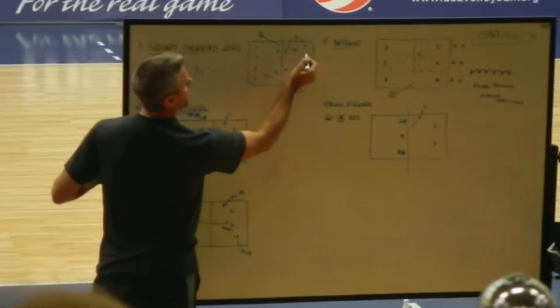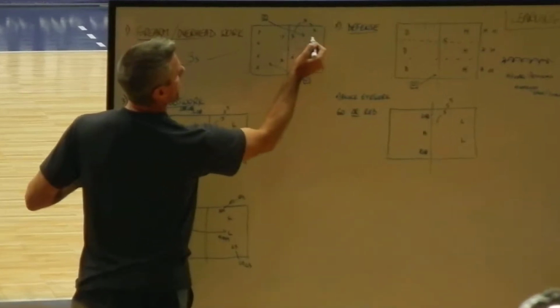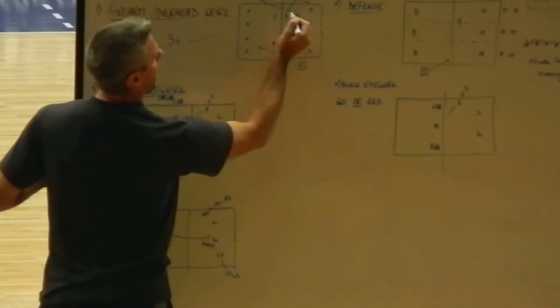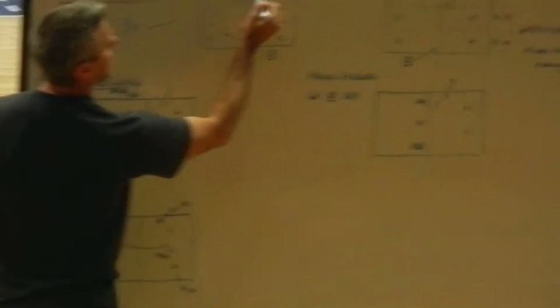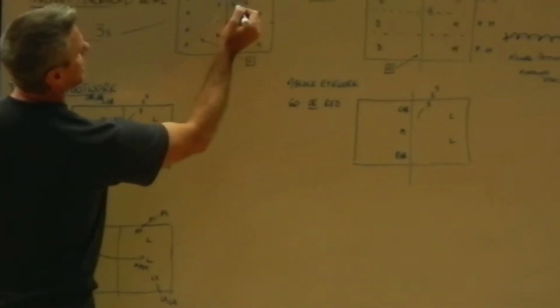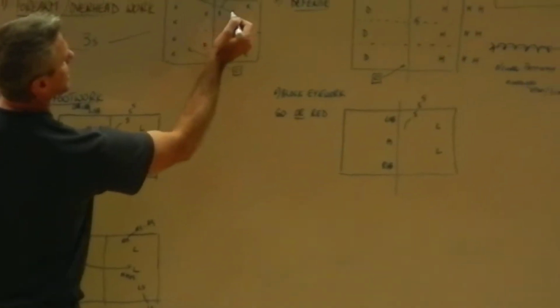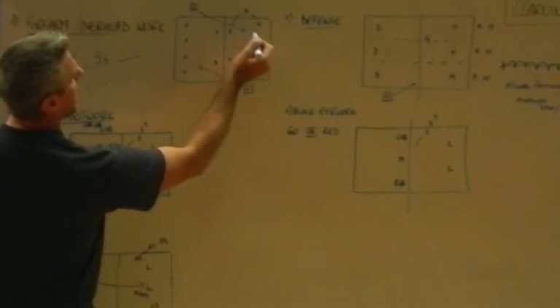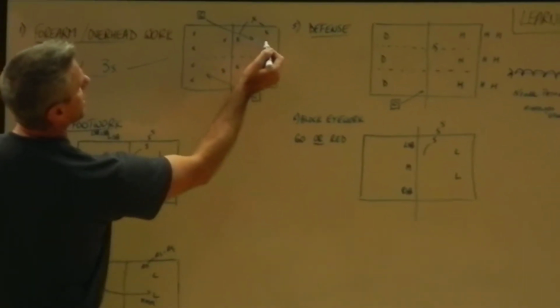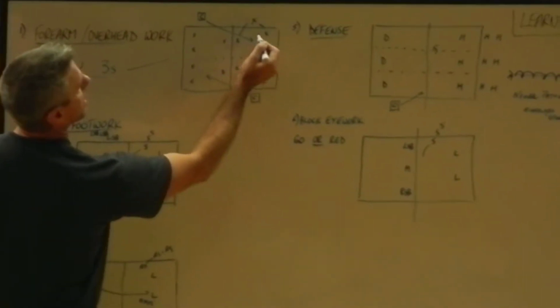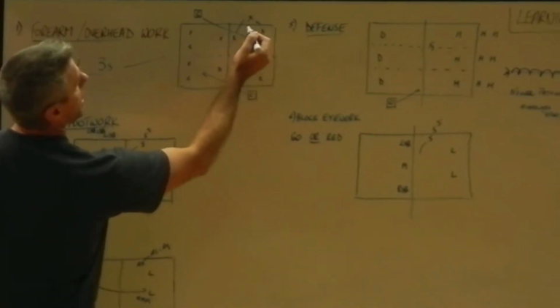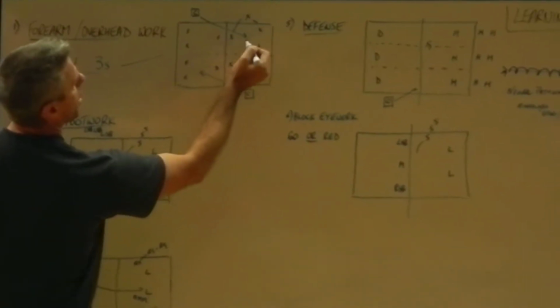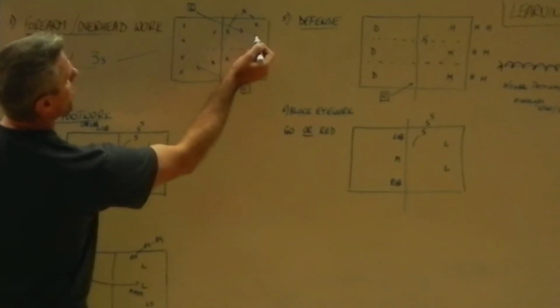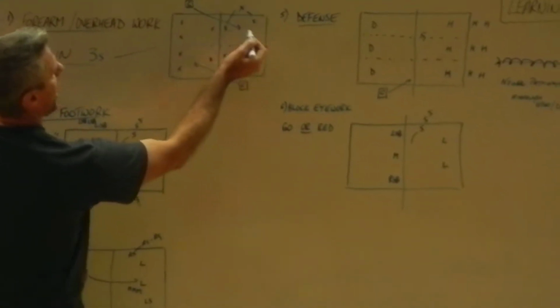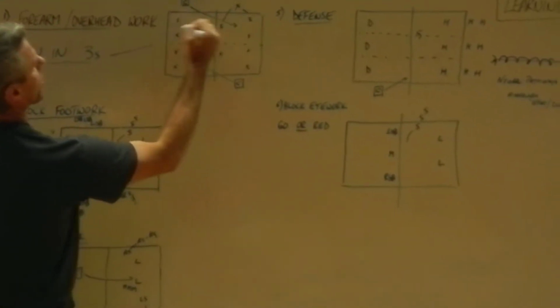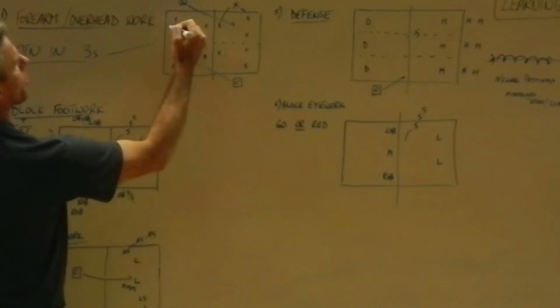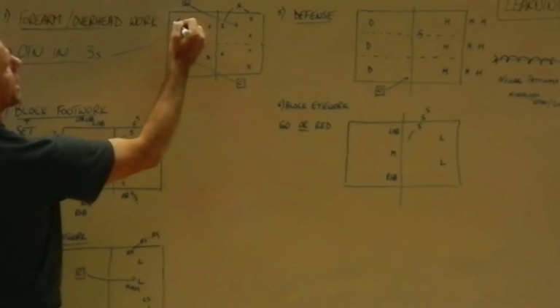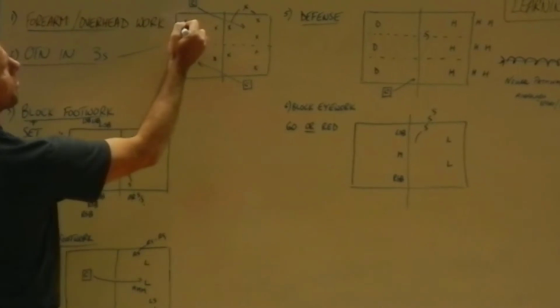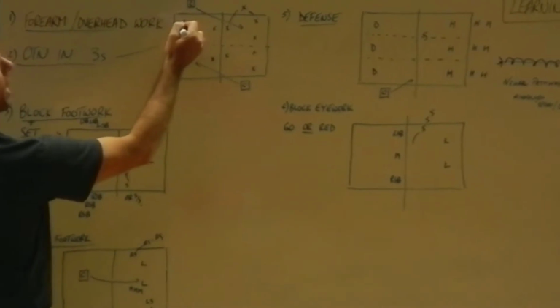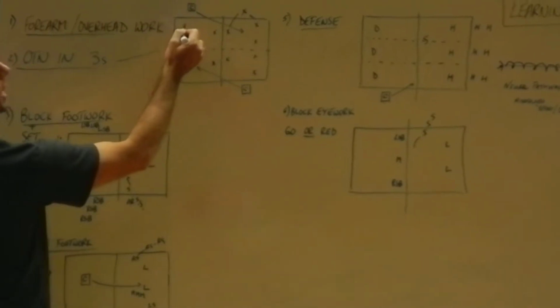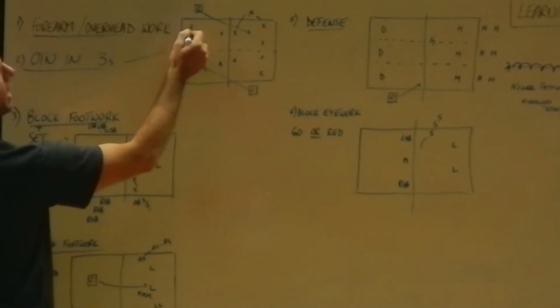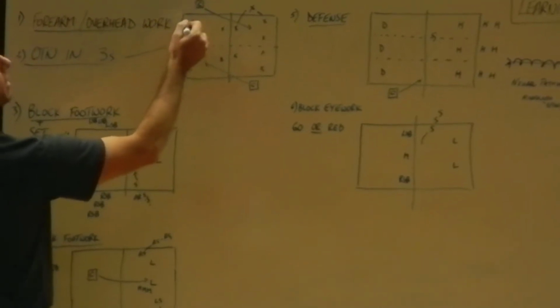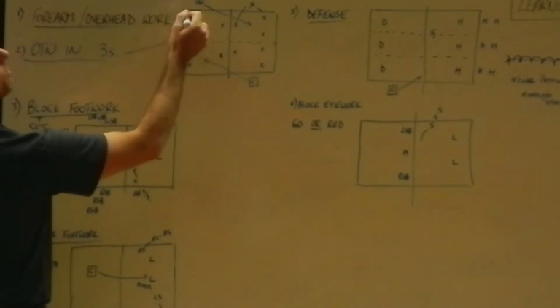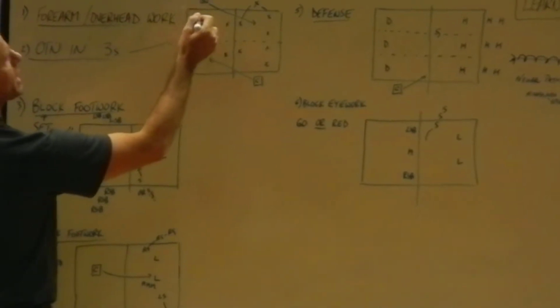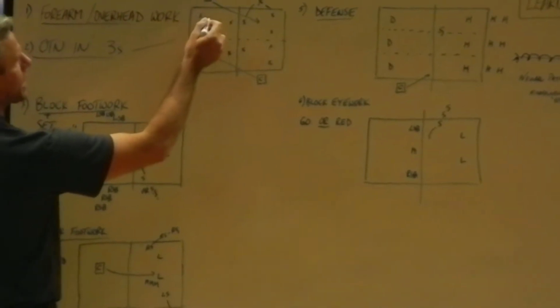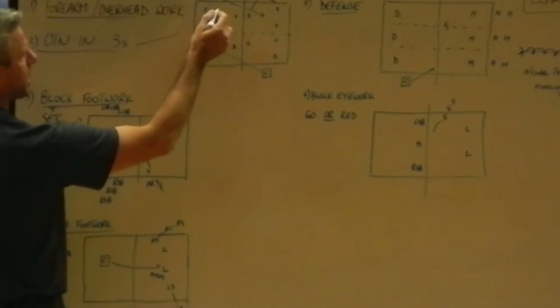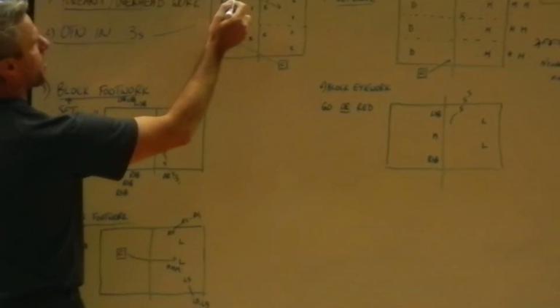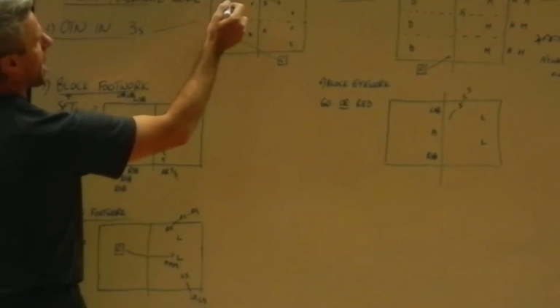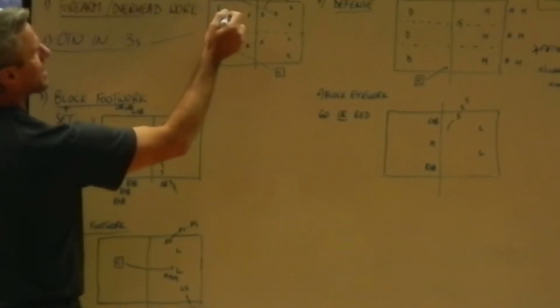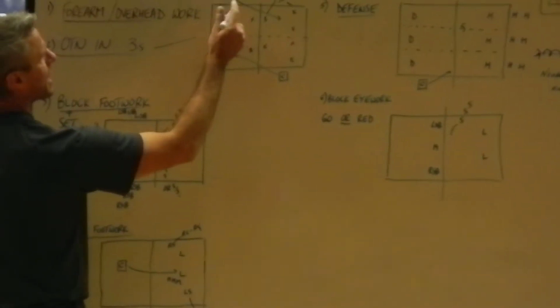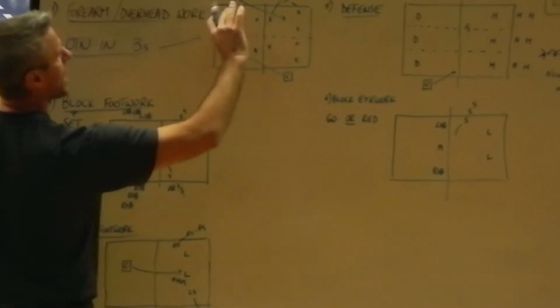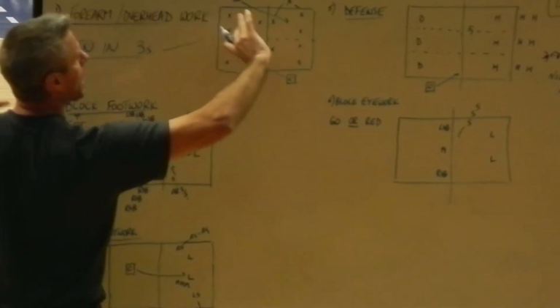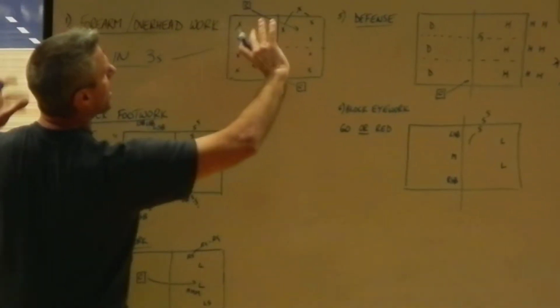So it's a pass, a set, a backcourt hit back here. We dig, pass, set, hit.